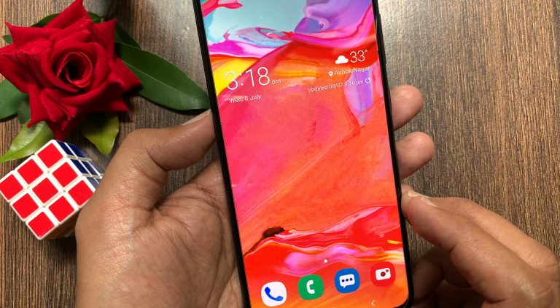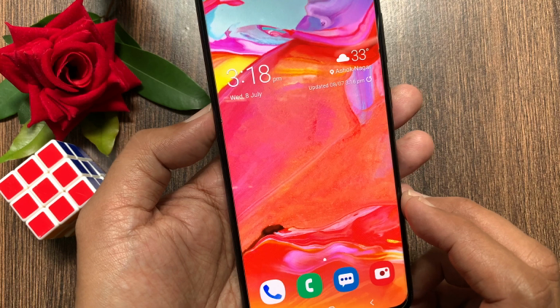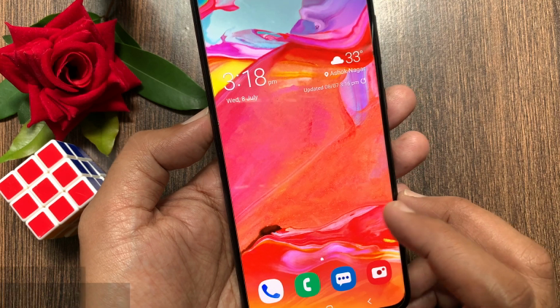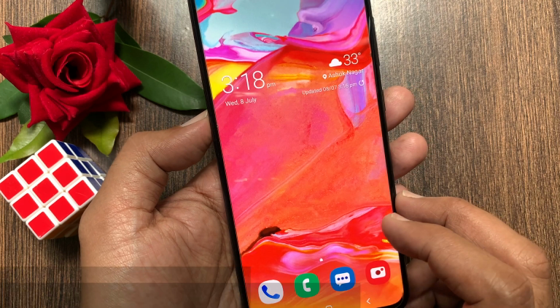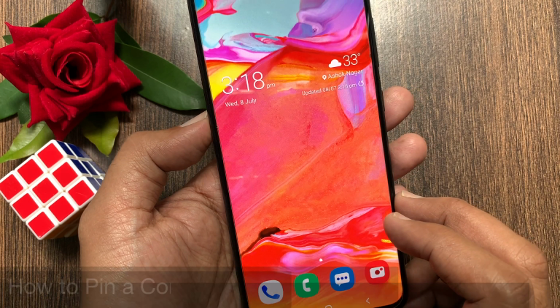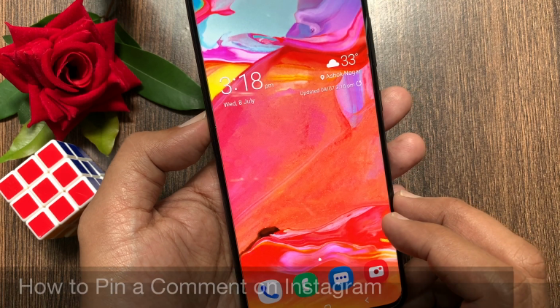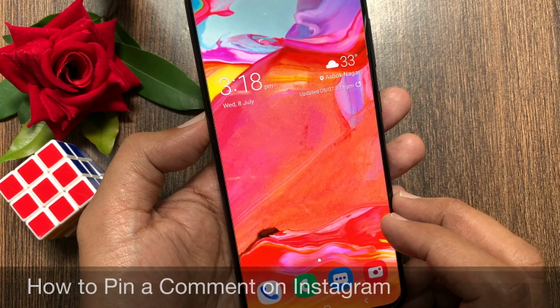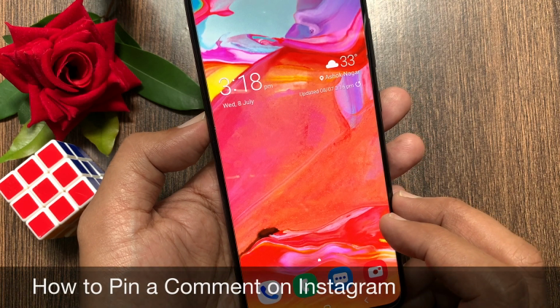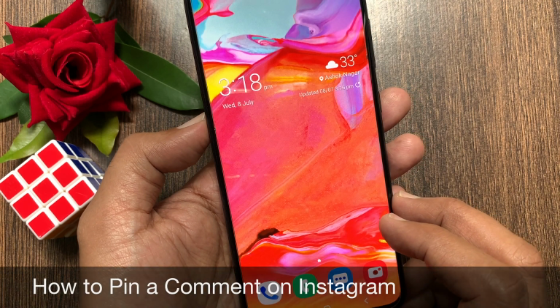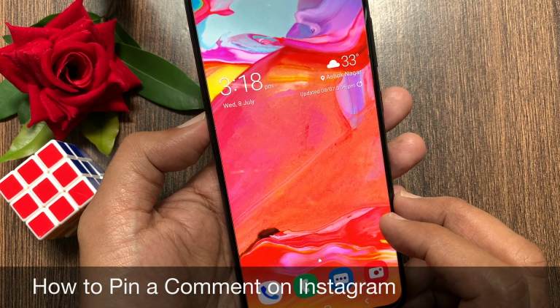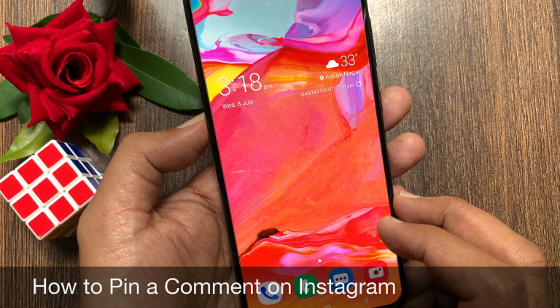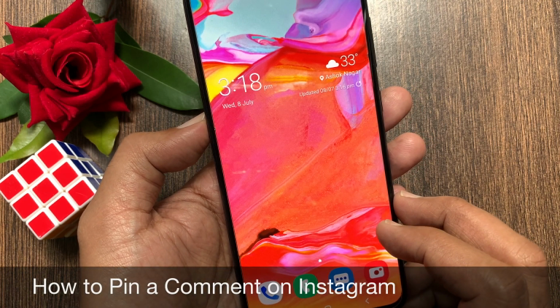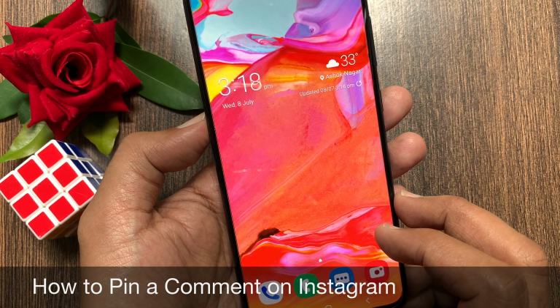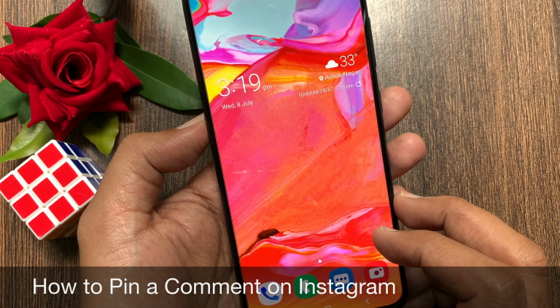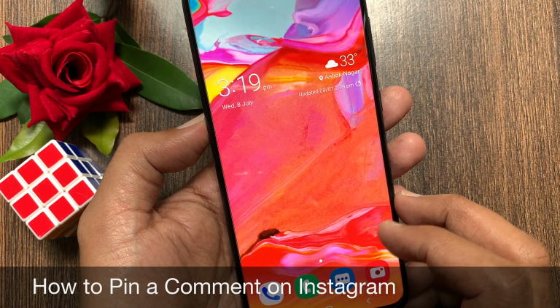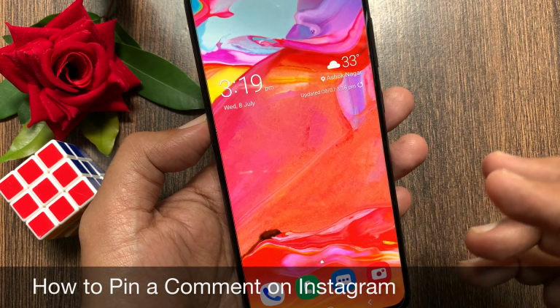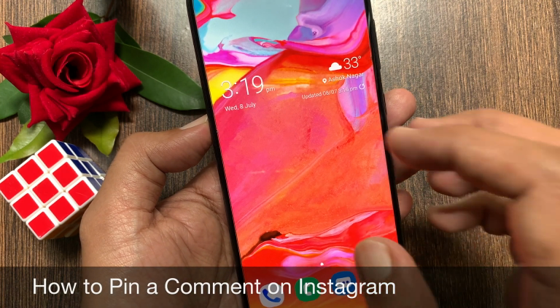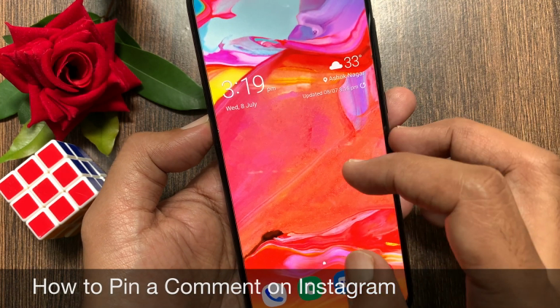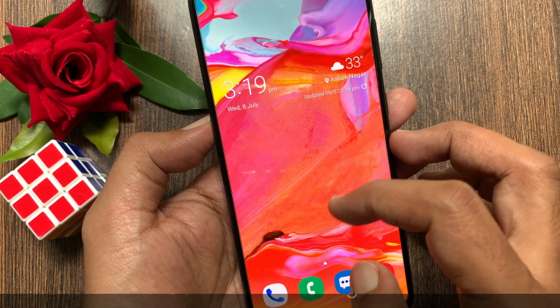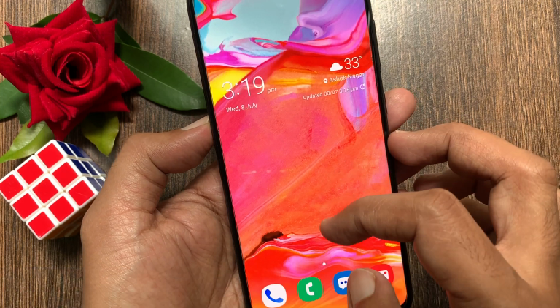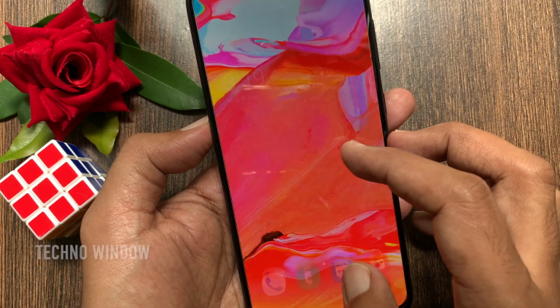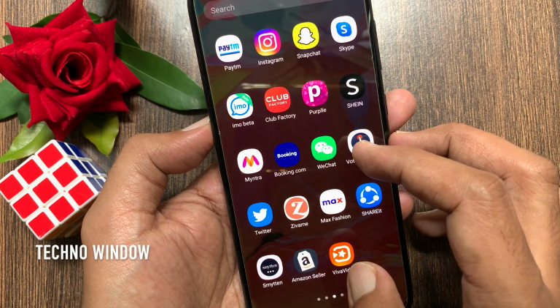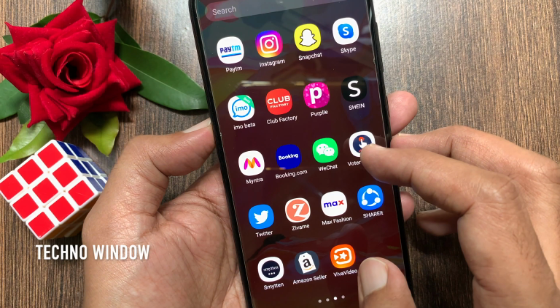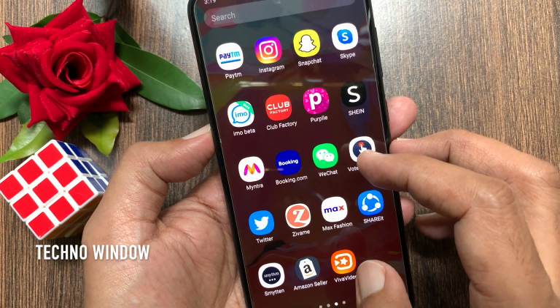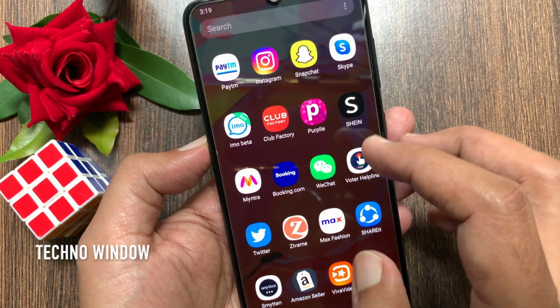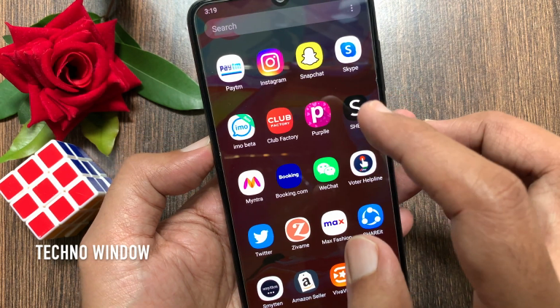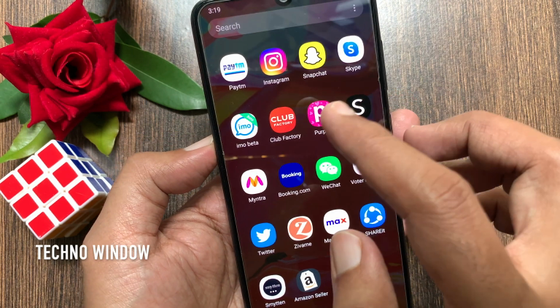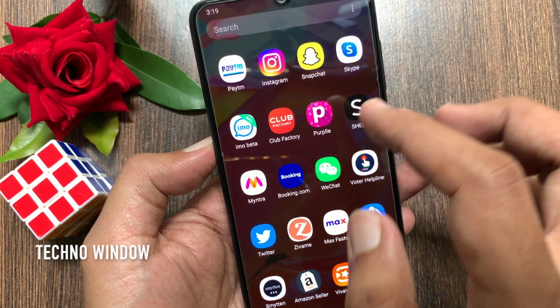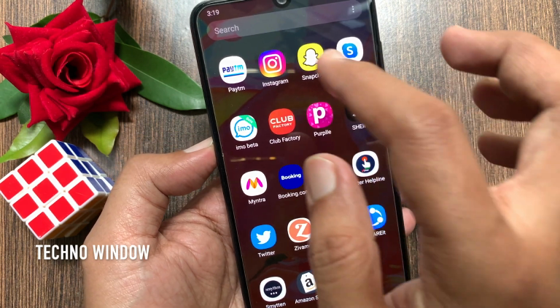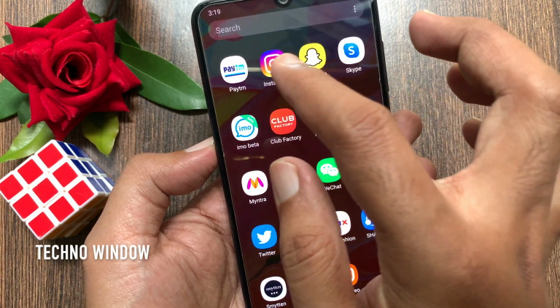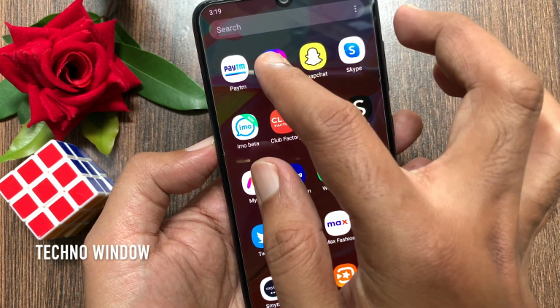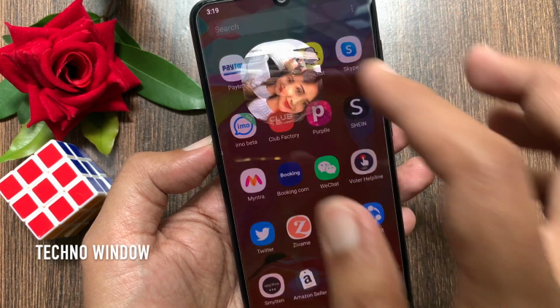Hi viewer, today I want to show you how to pin a comment on Instagram. Let's have a look. First, open the Instagram app.